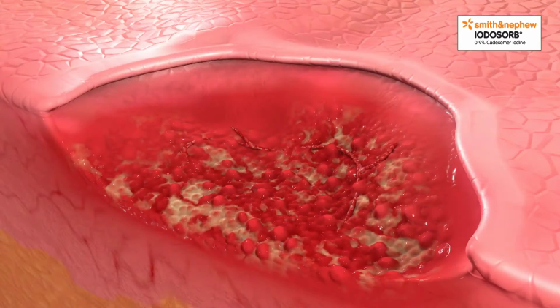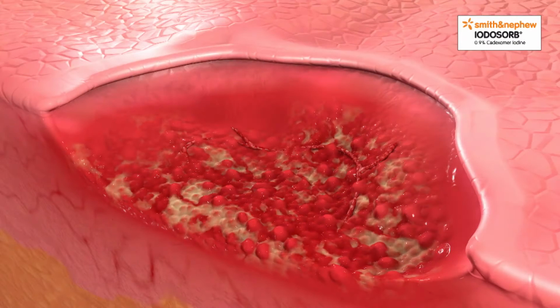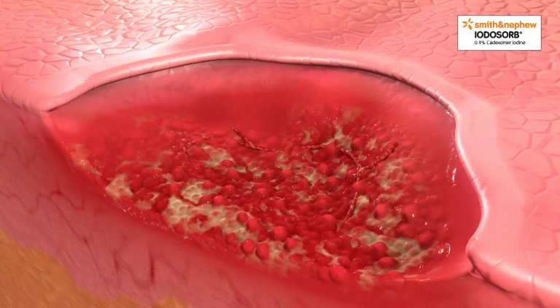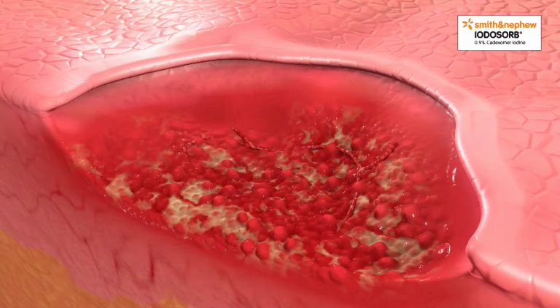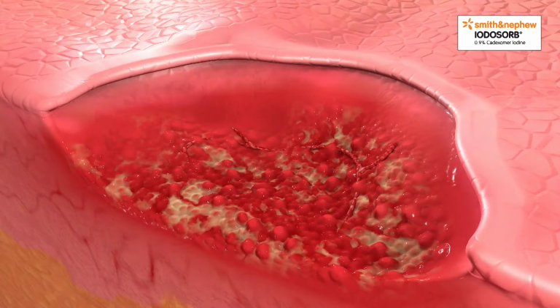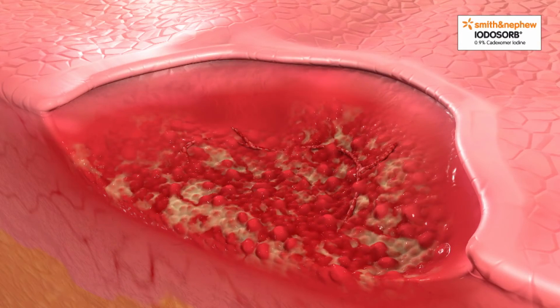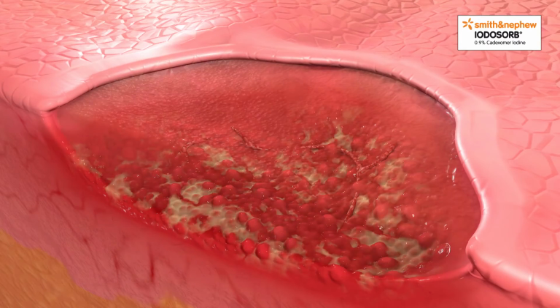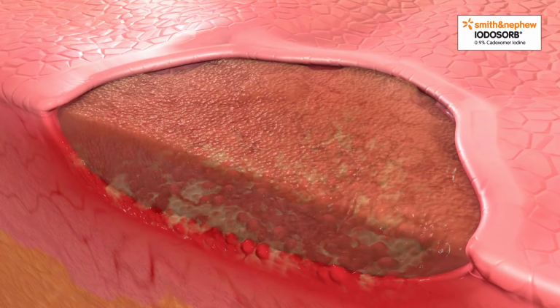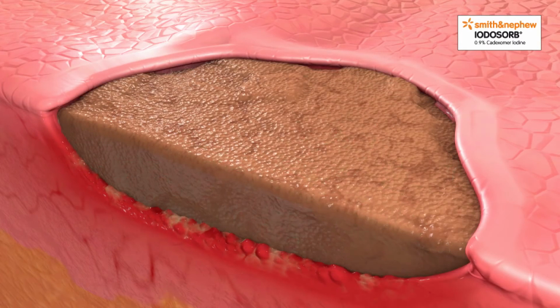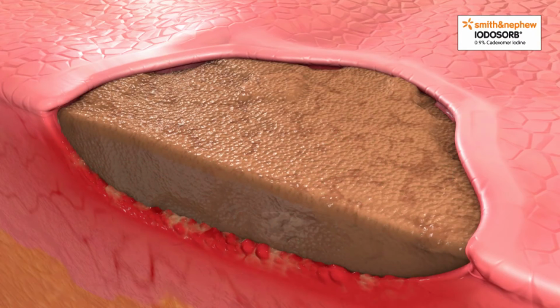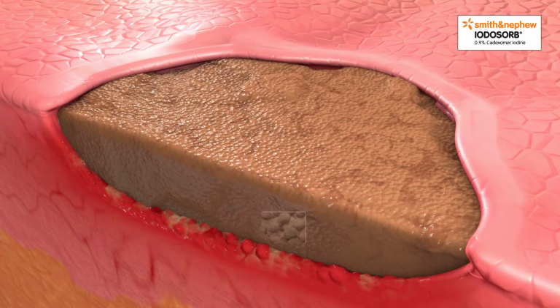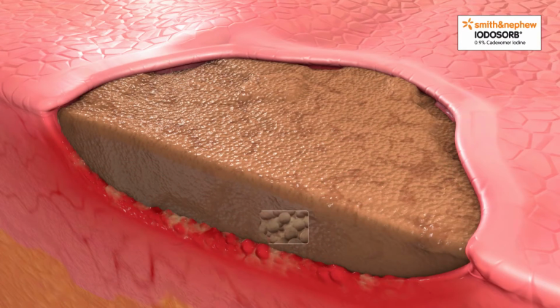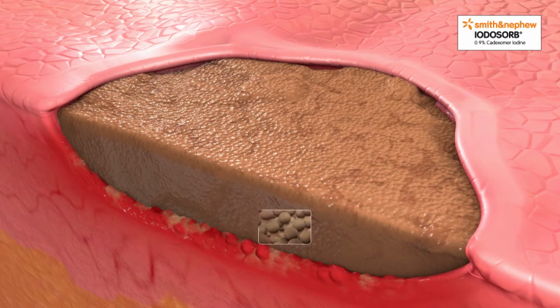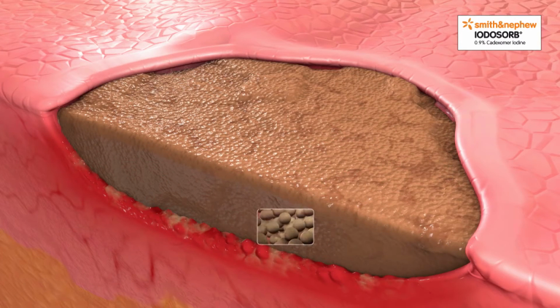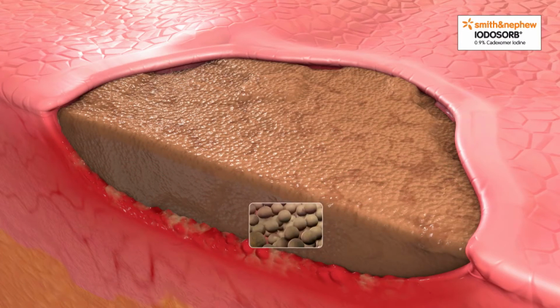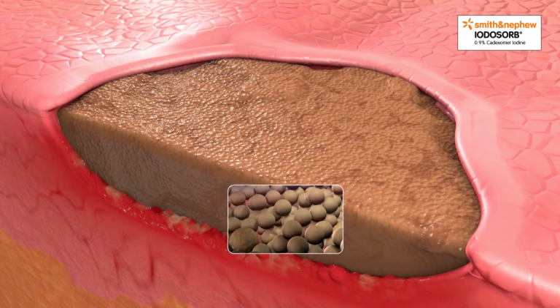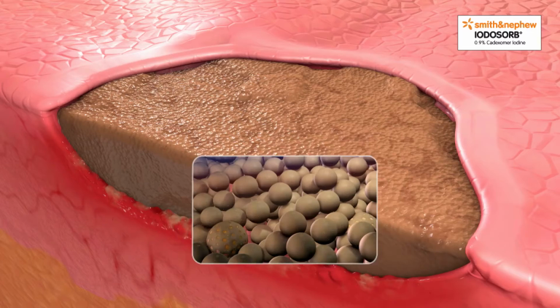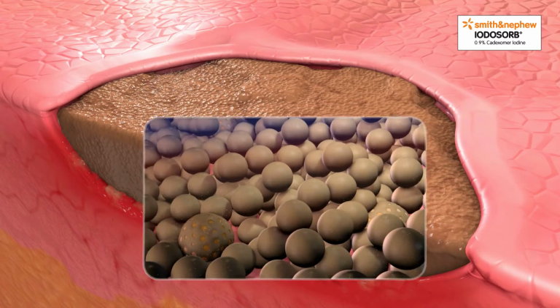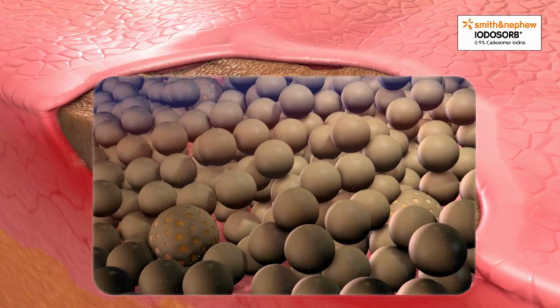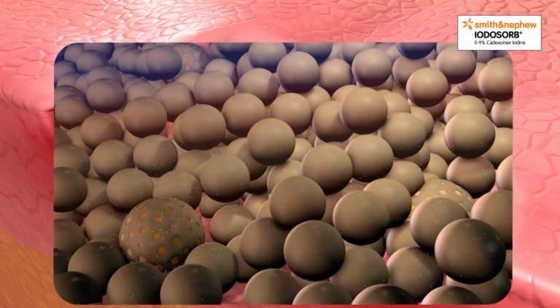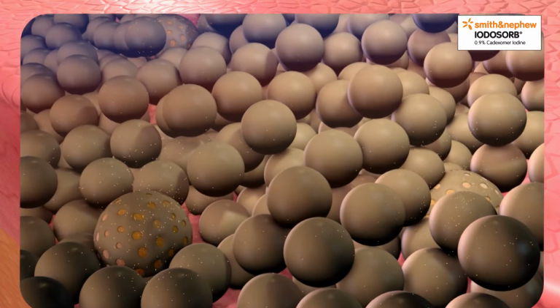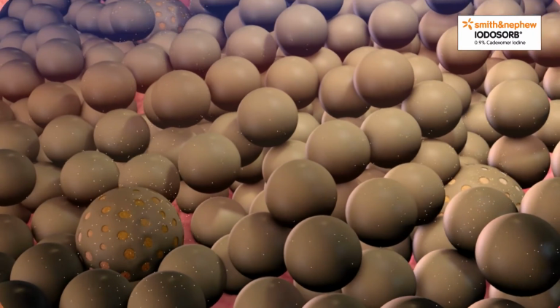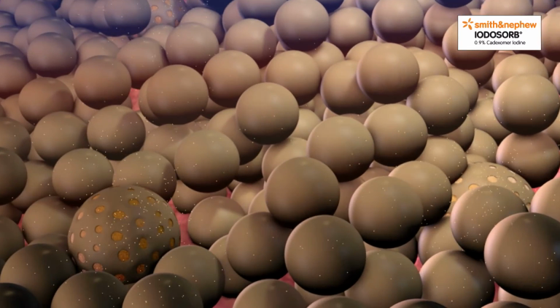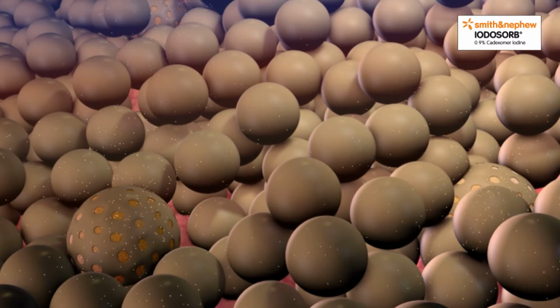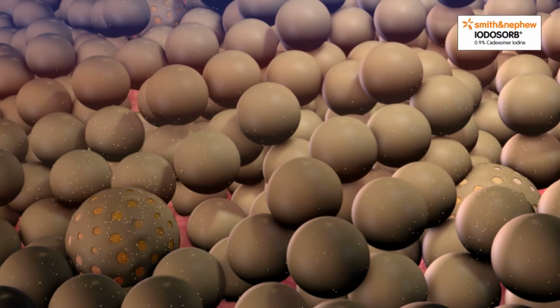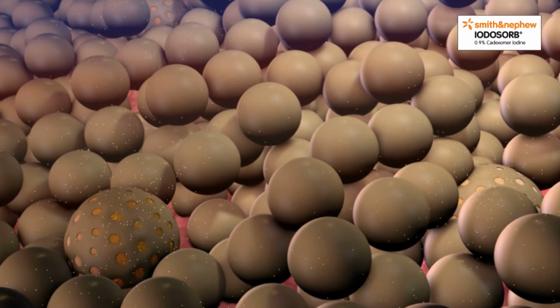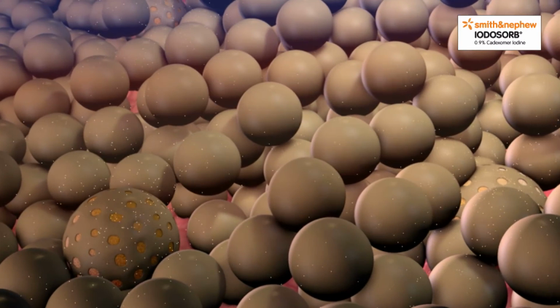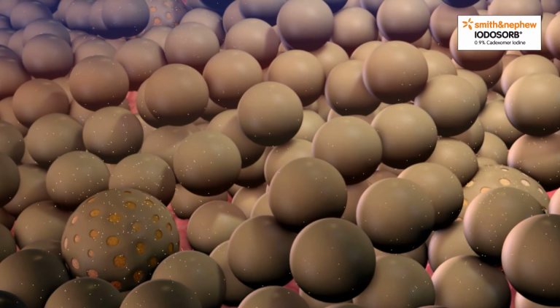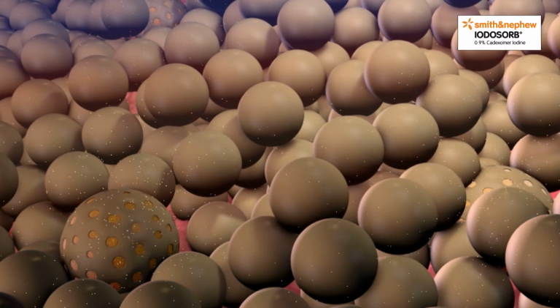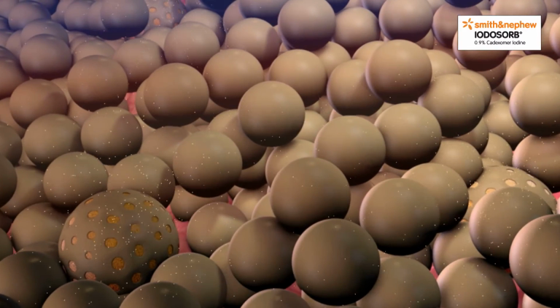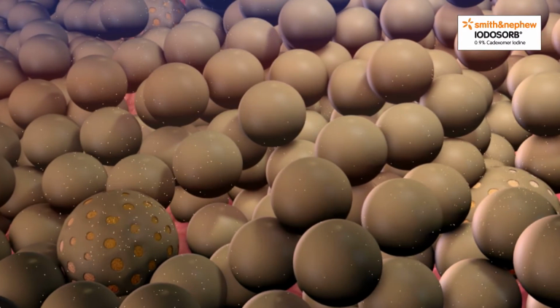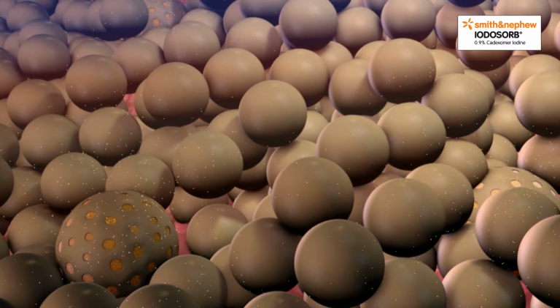At the wound level, microbeads cover the wound and fill cavities, ensuring close contact within the wound environment.